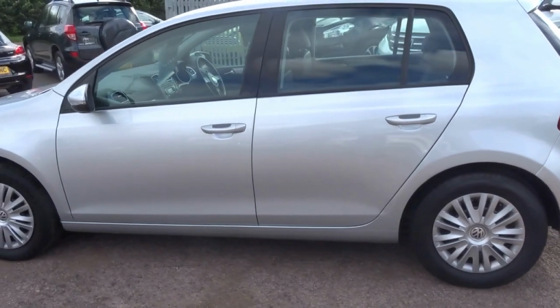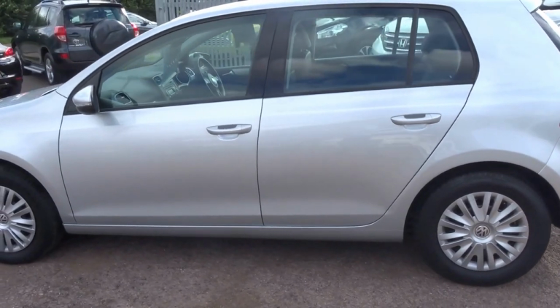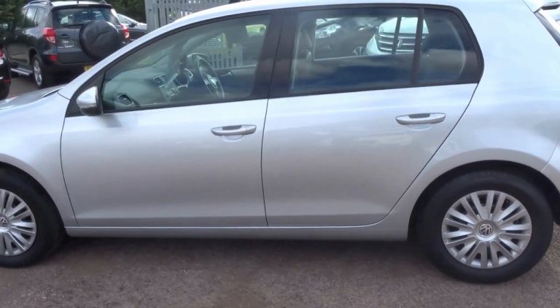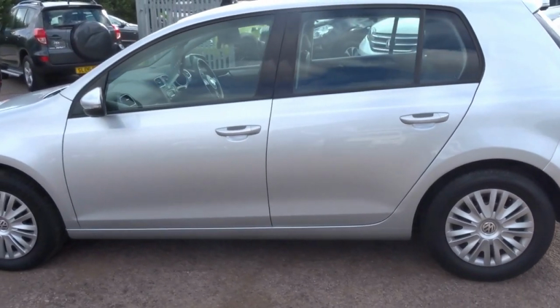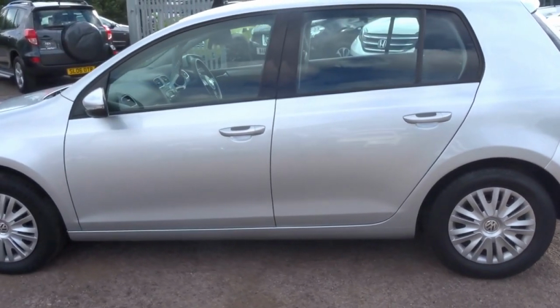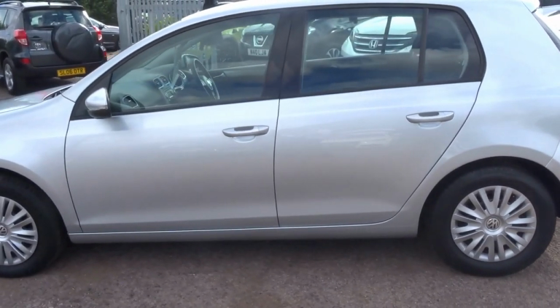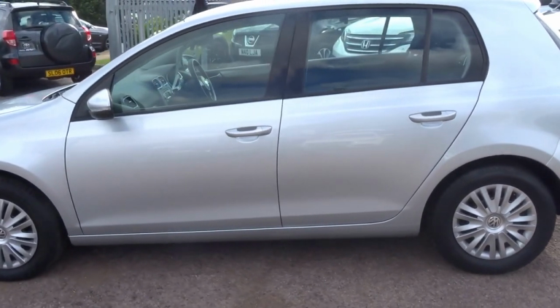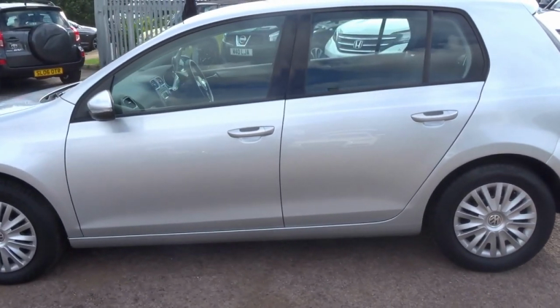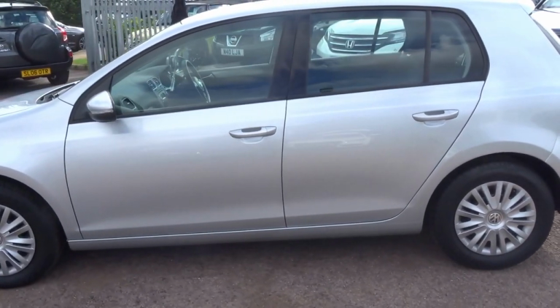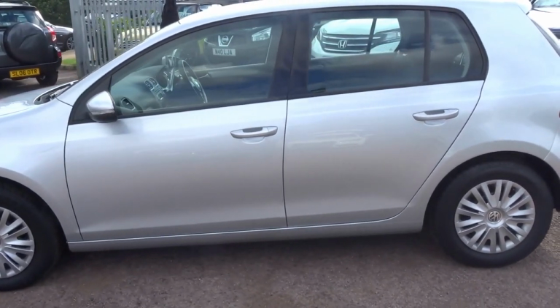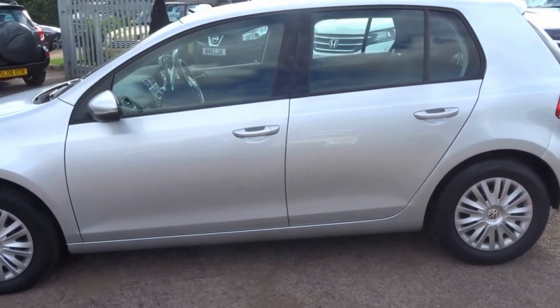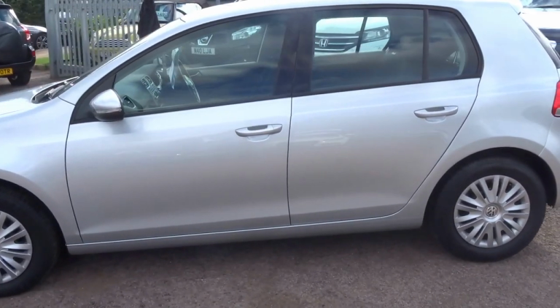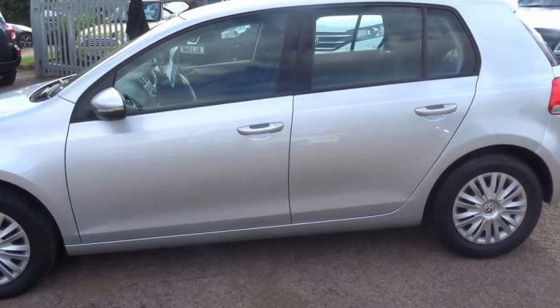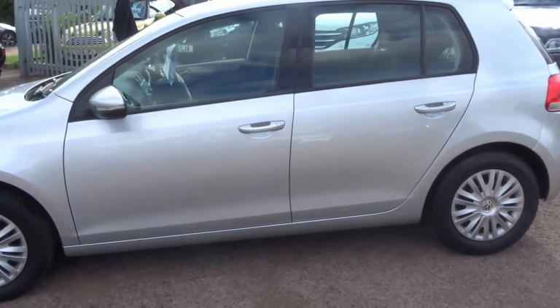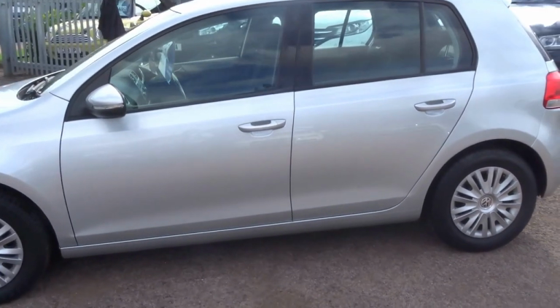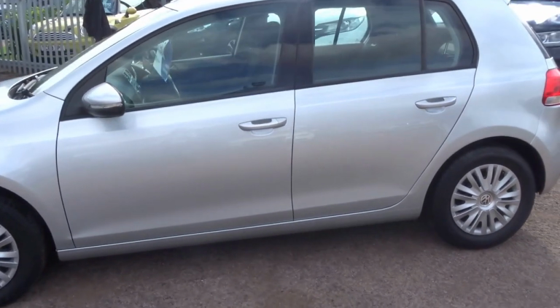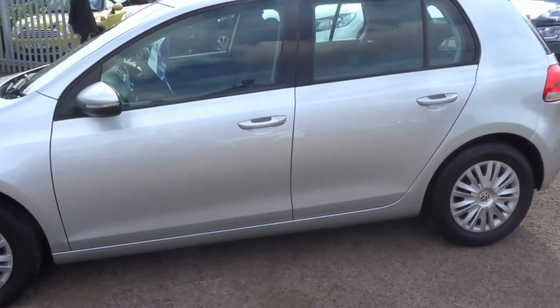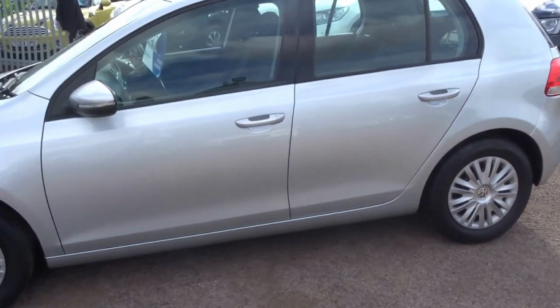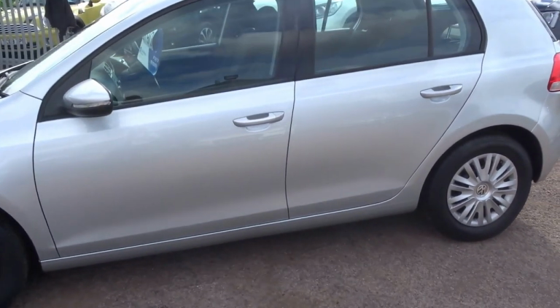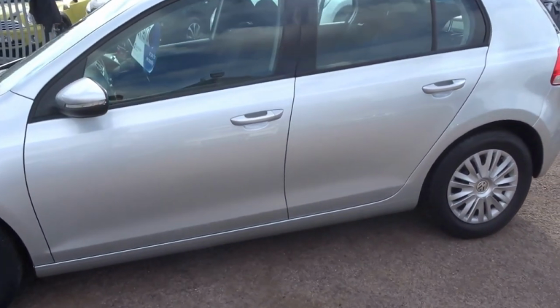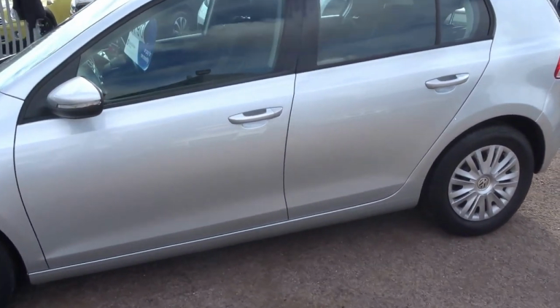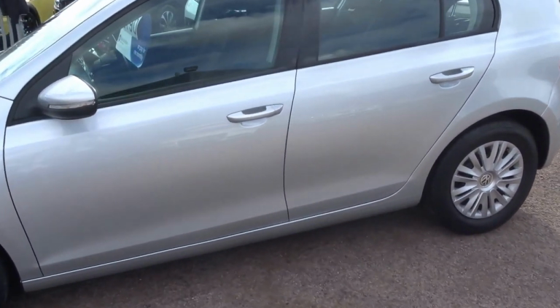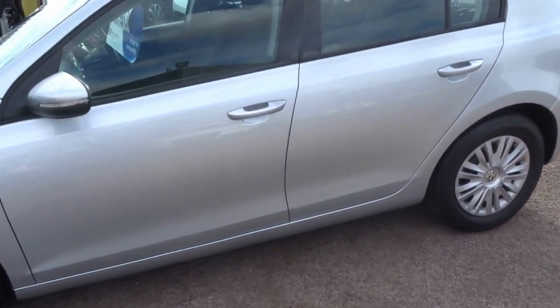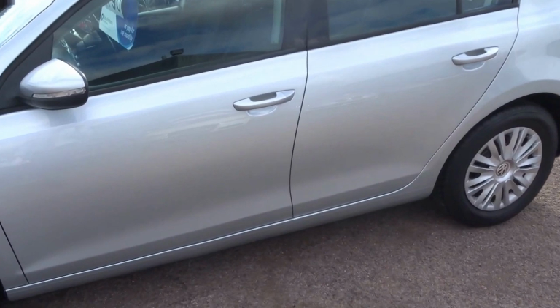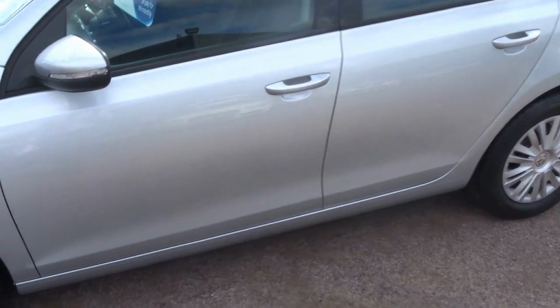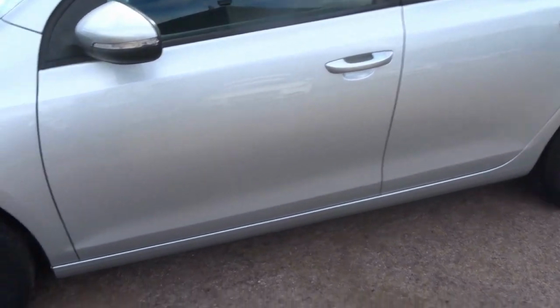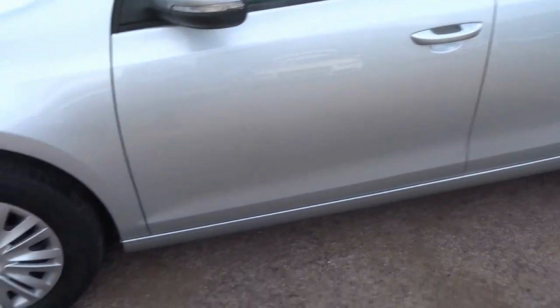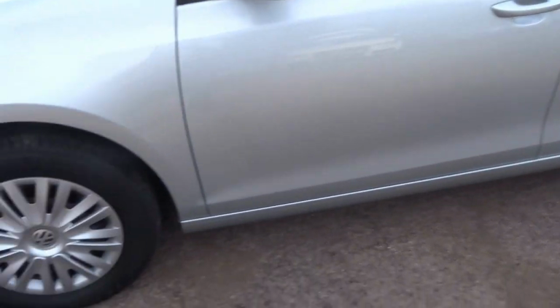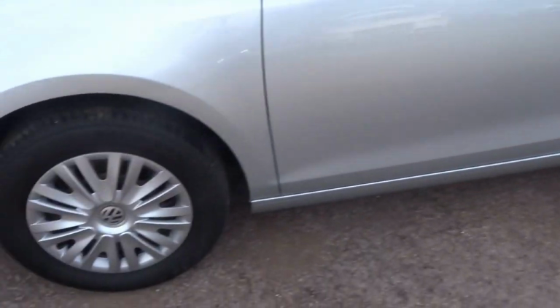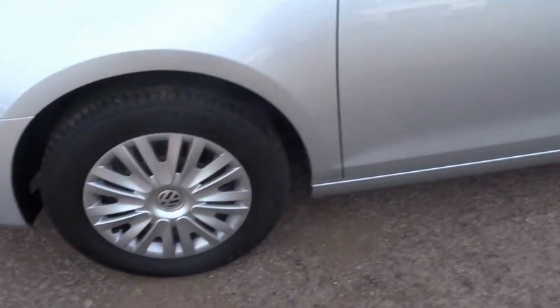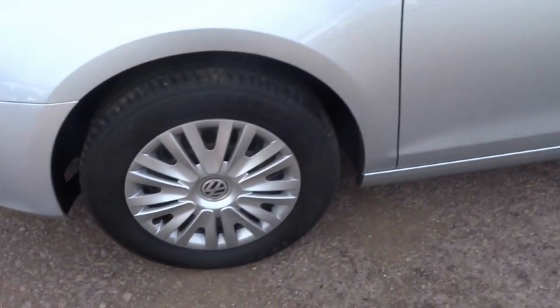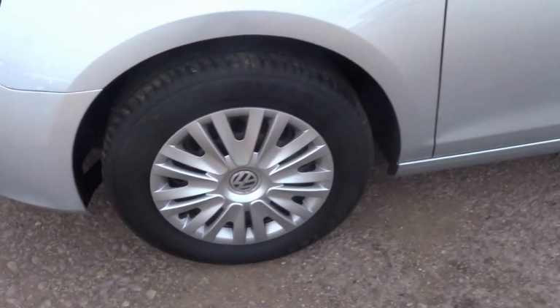It's the five-speed manual, it's got air conditioning, and four good tyres on the vehicle.